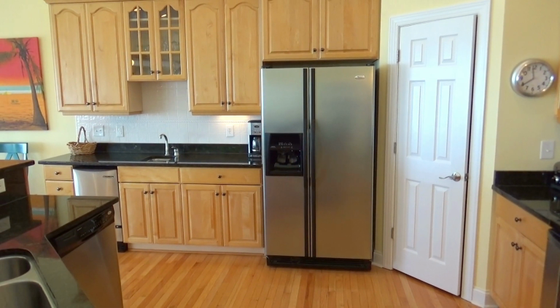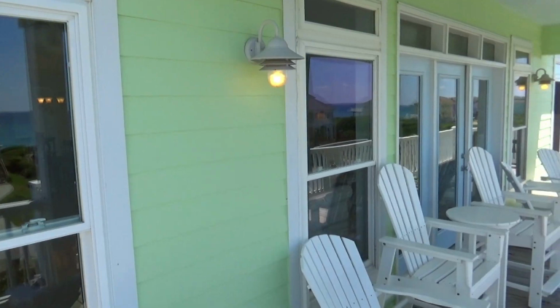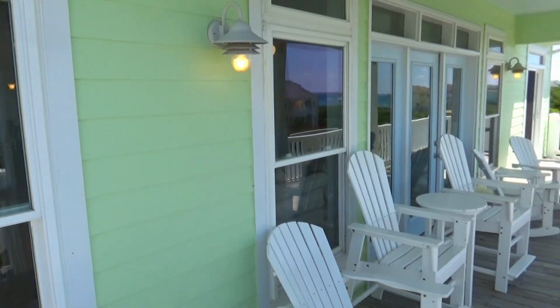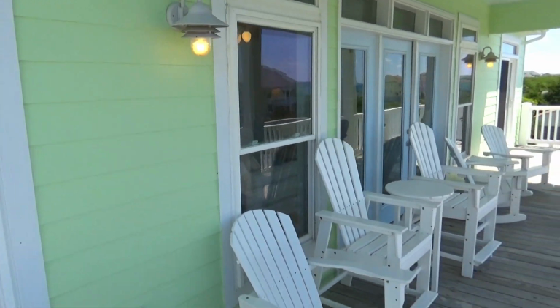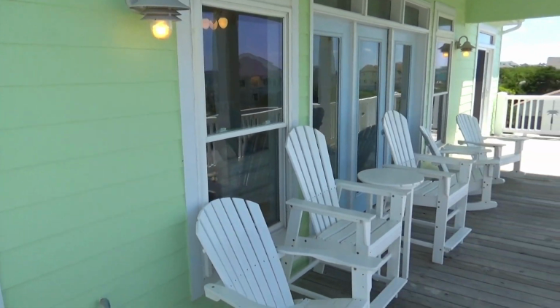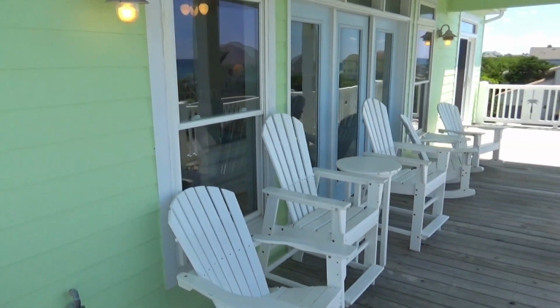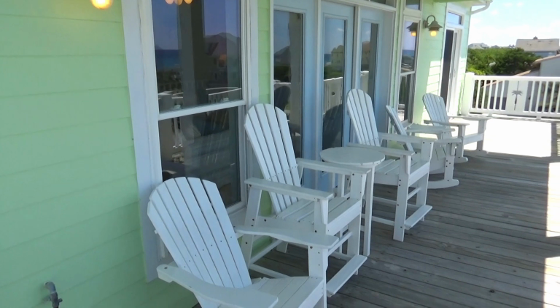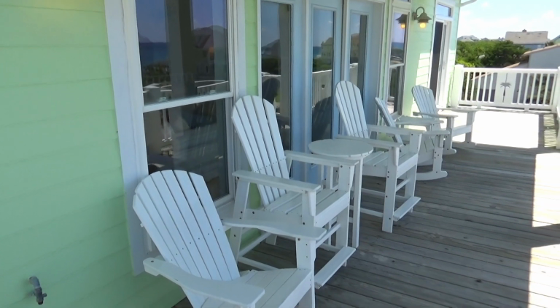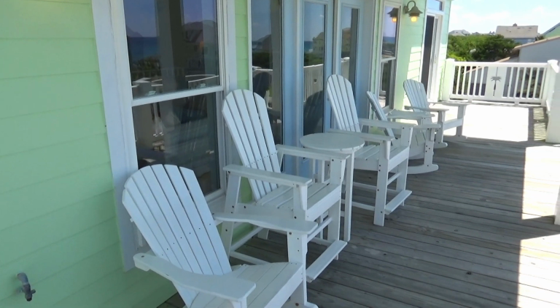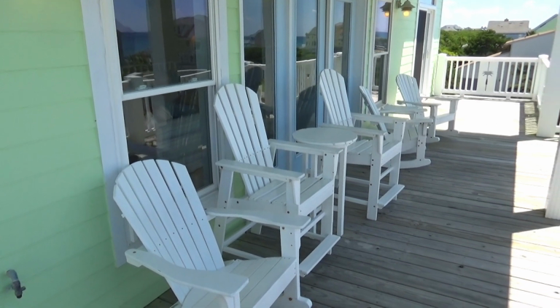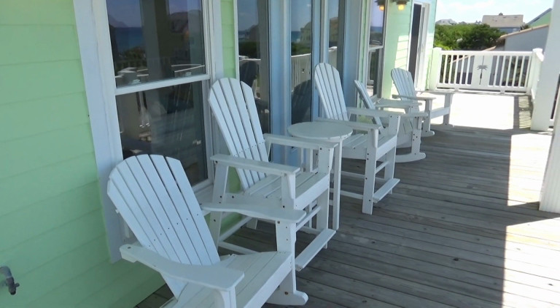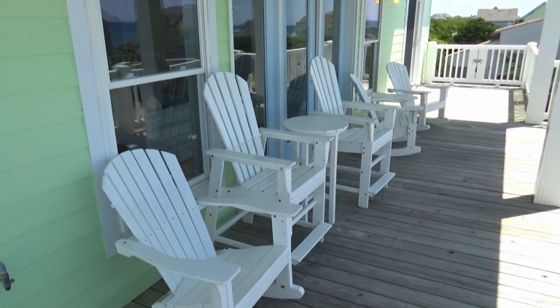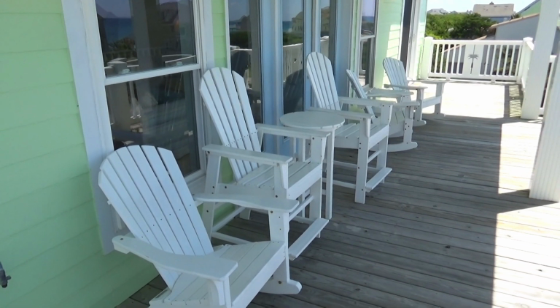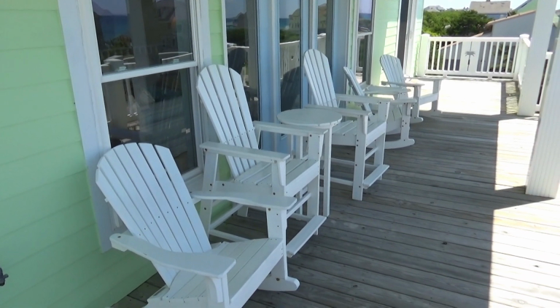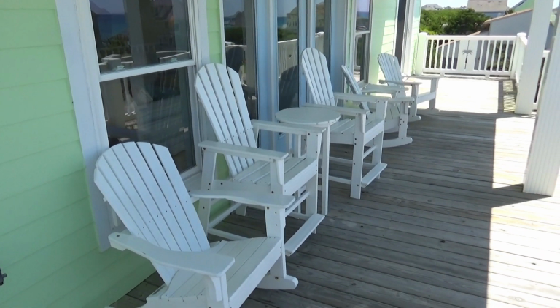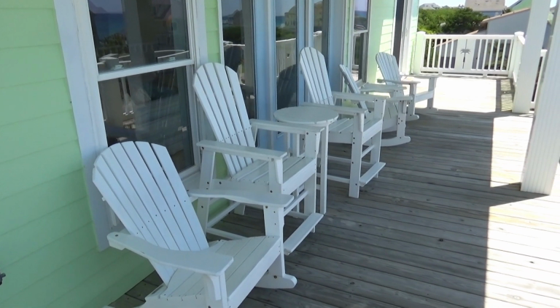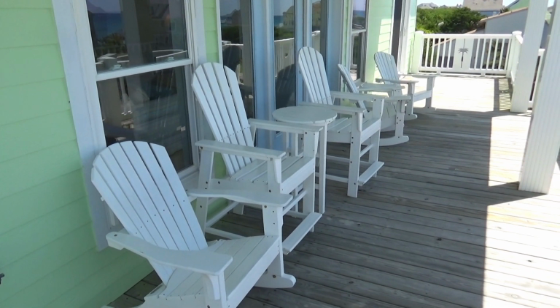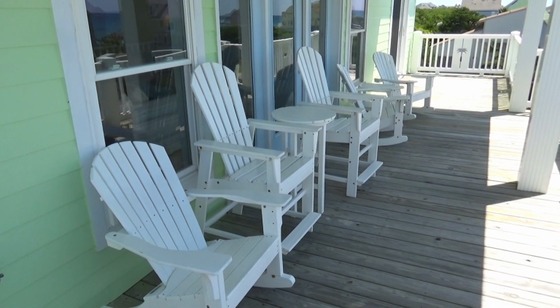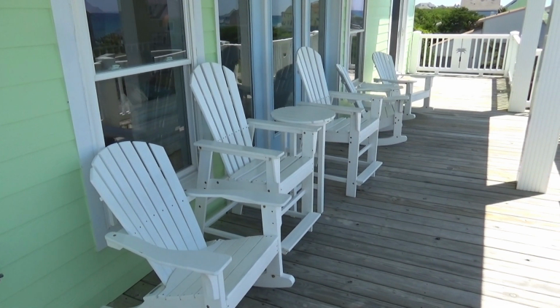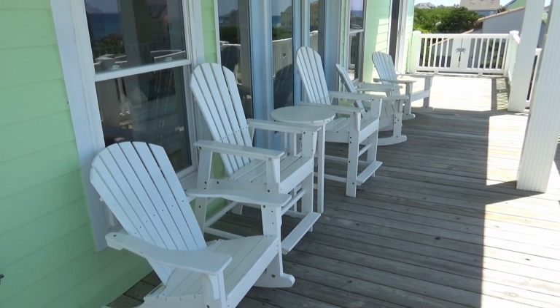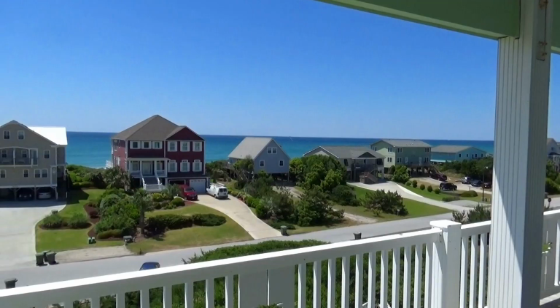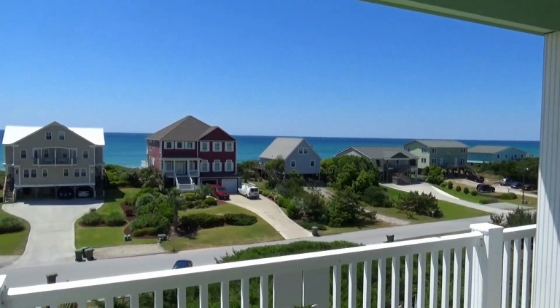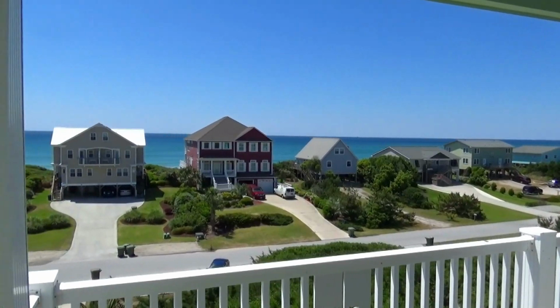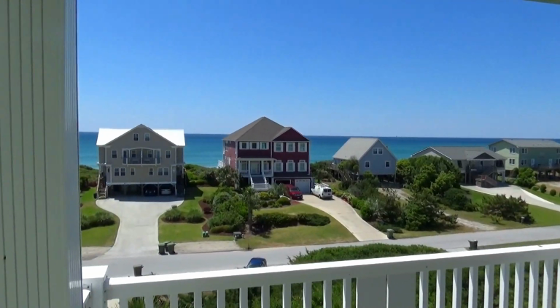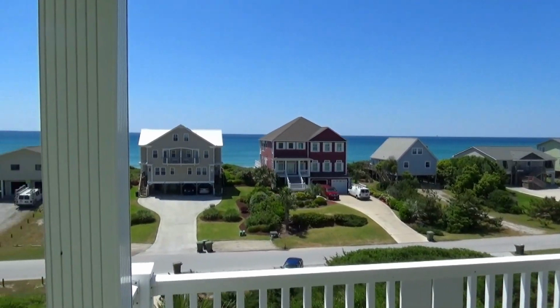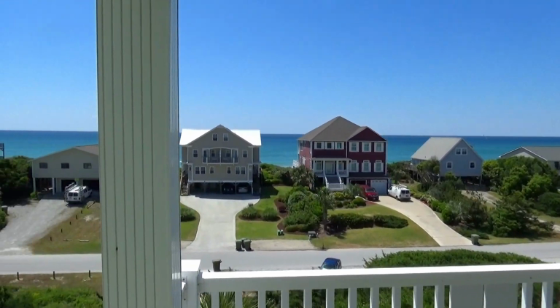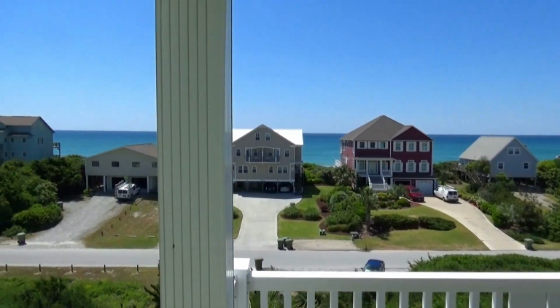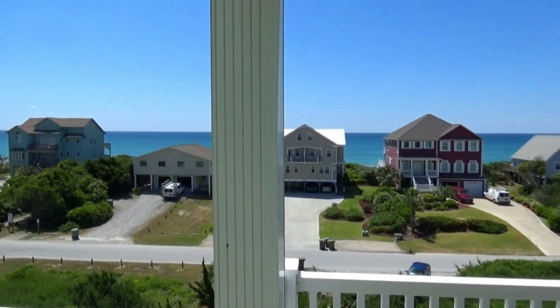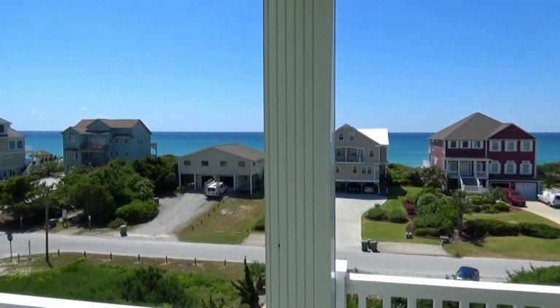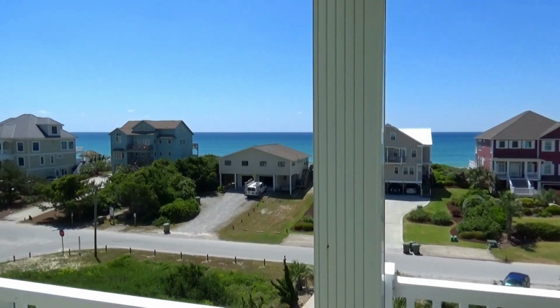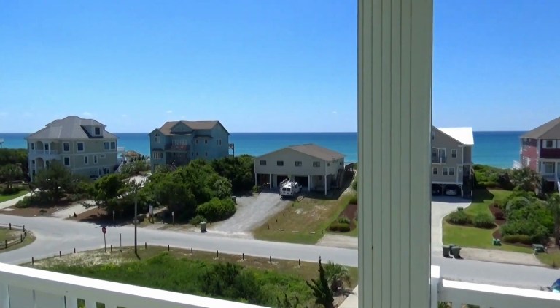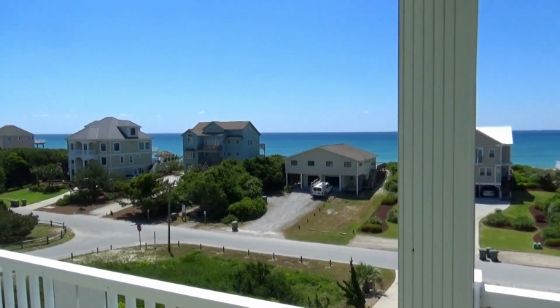Step out on your sun deck and soak in the peace and serenity. You're also going to love the panoramic views.